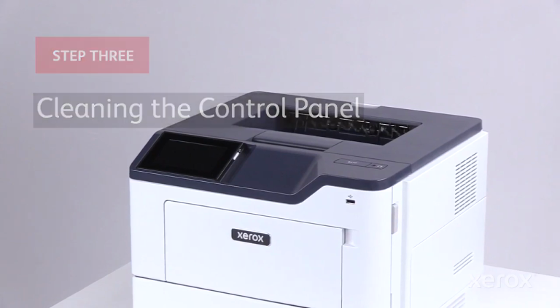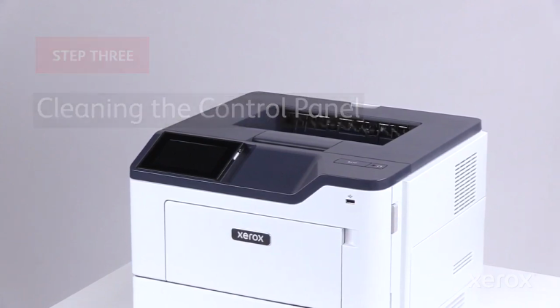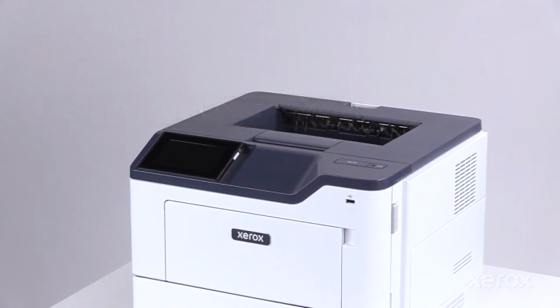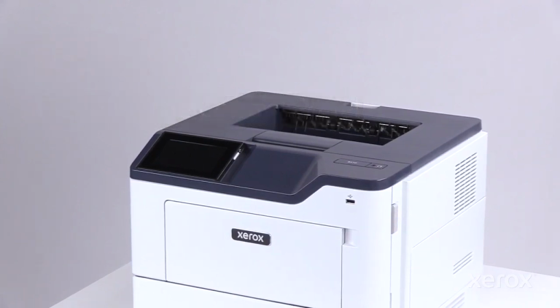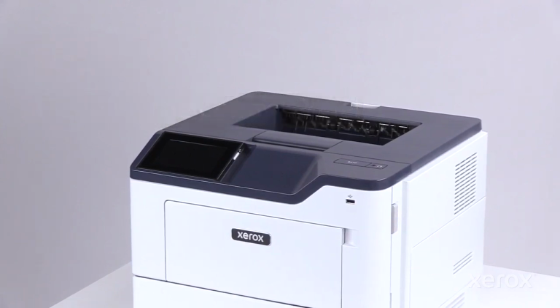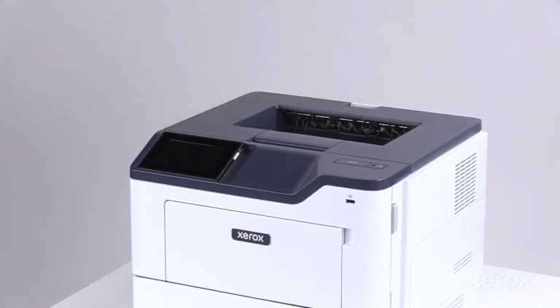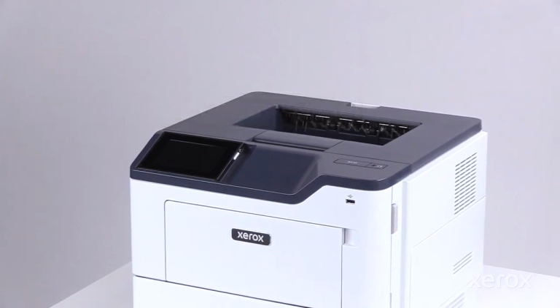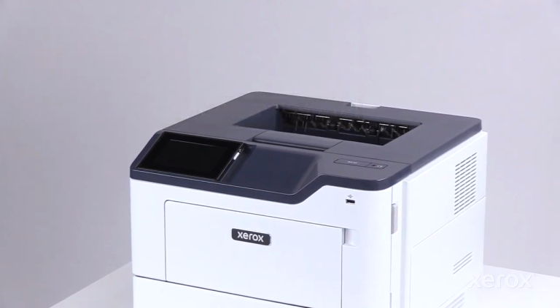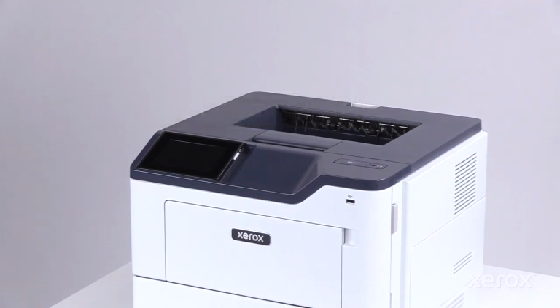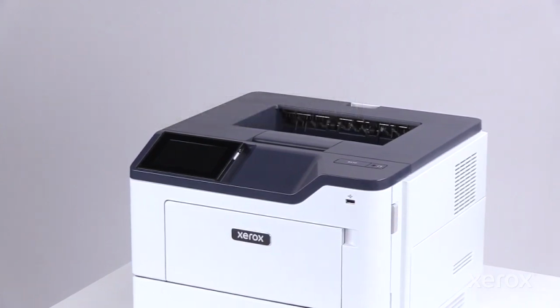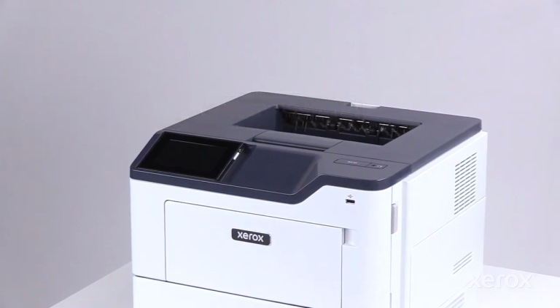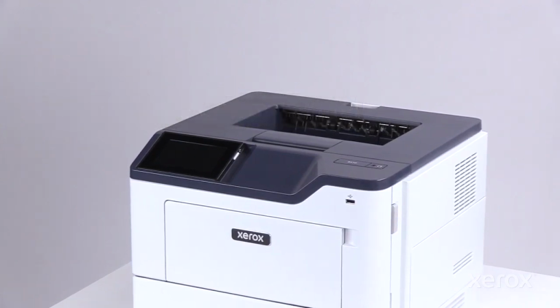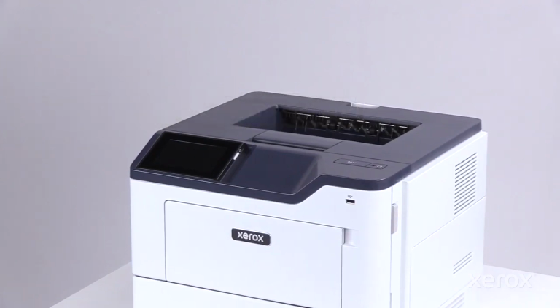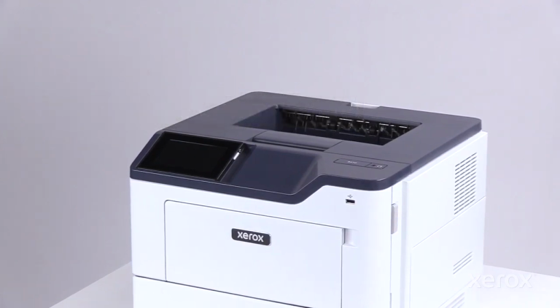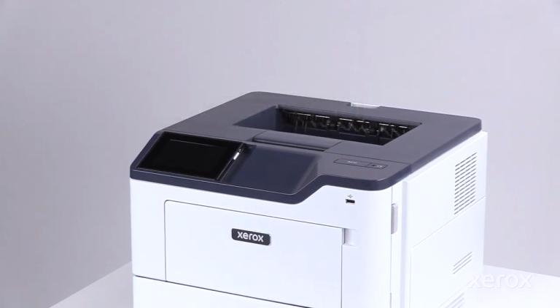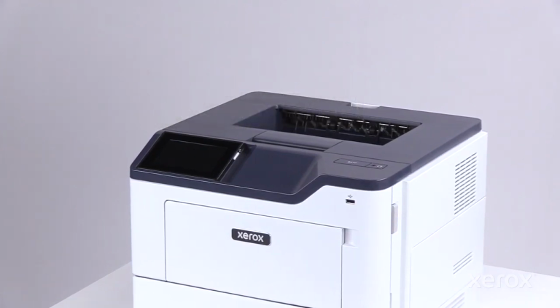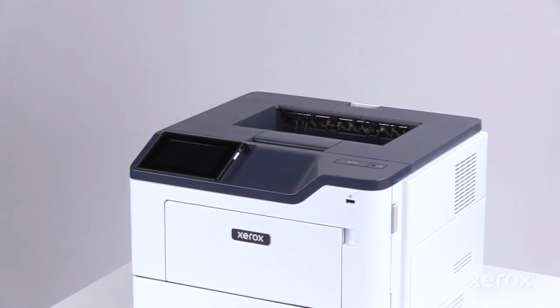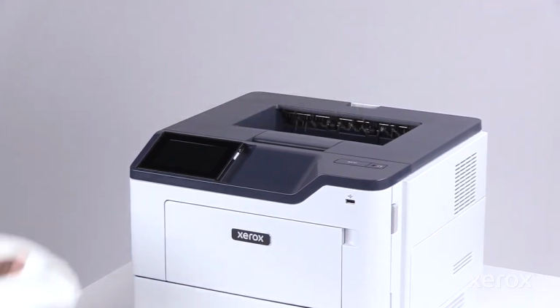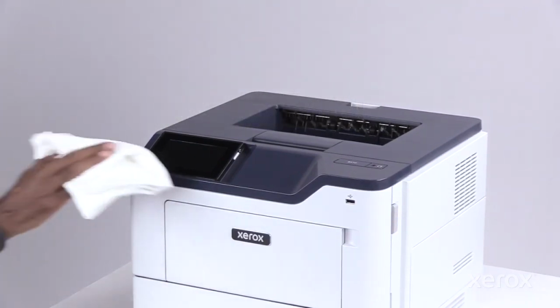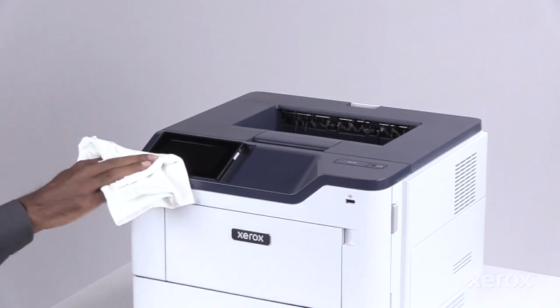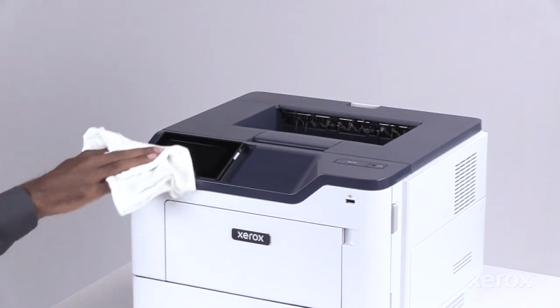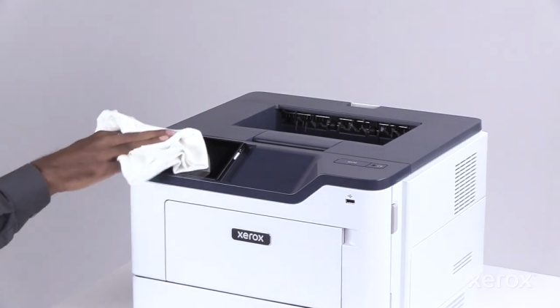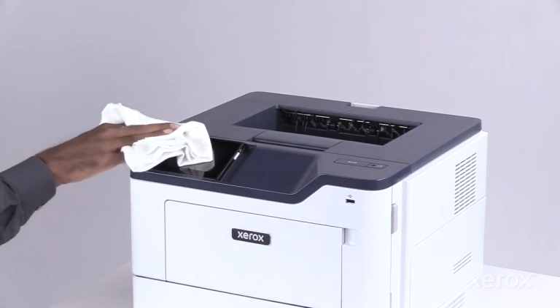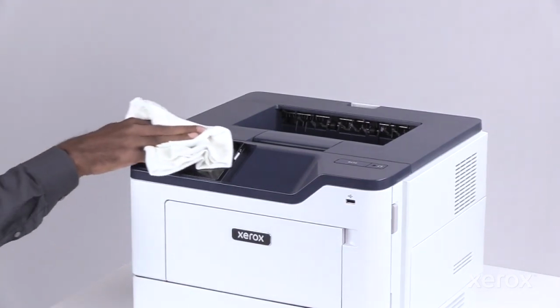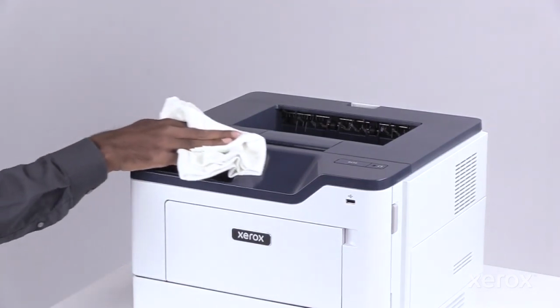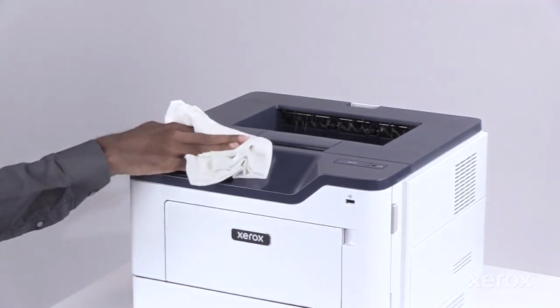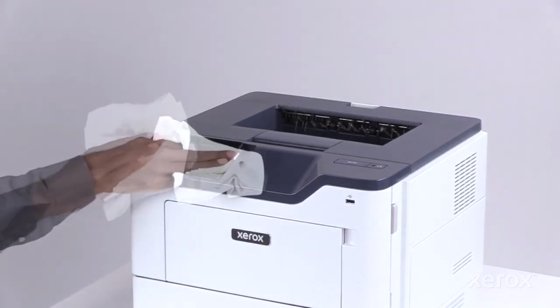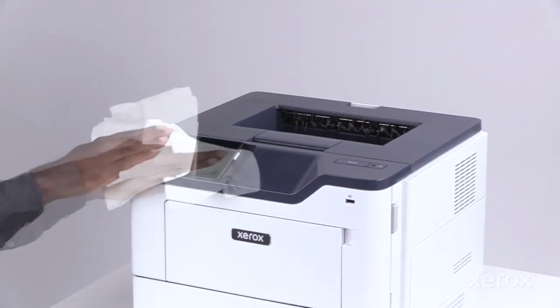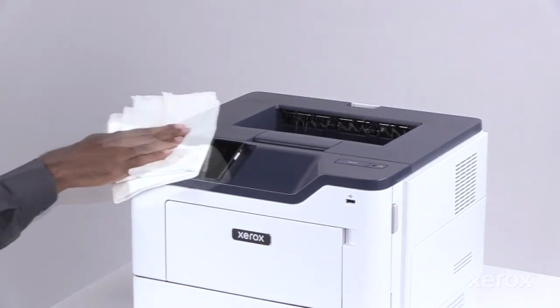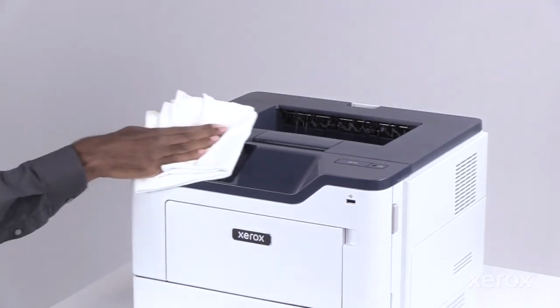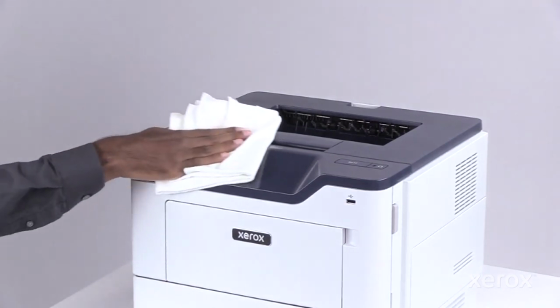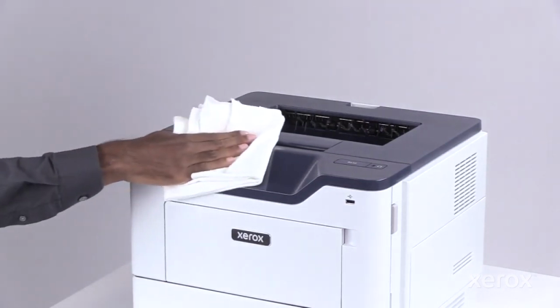To remove fingerprints and smudges, clean the touch screen and control panel with a soft, lint-free cloth.